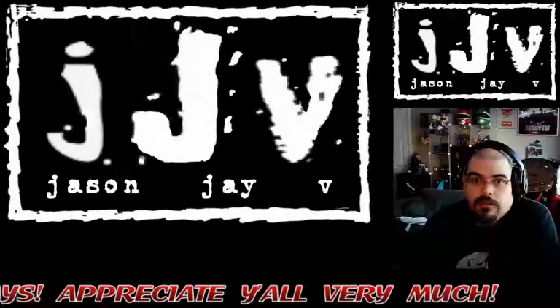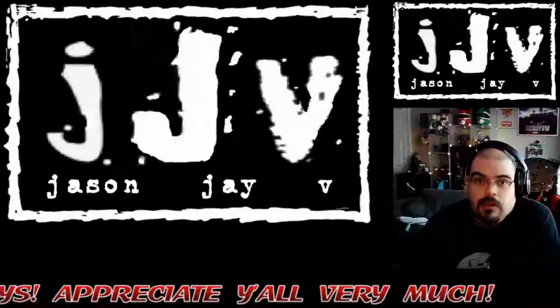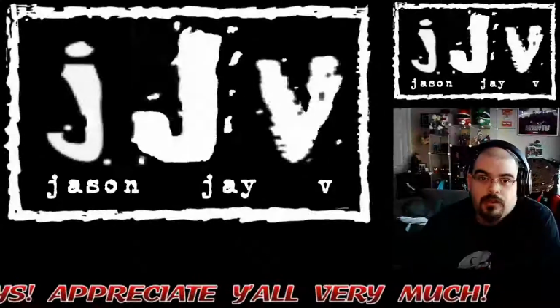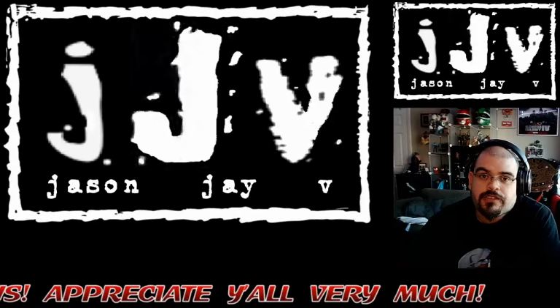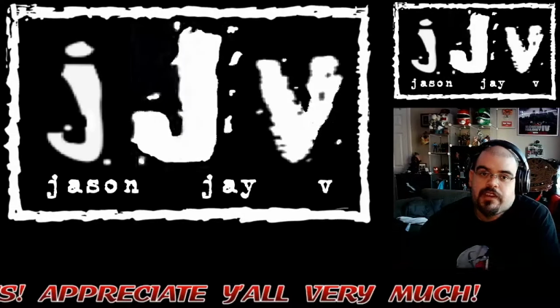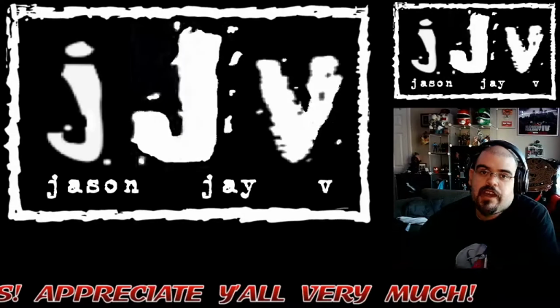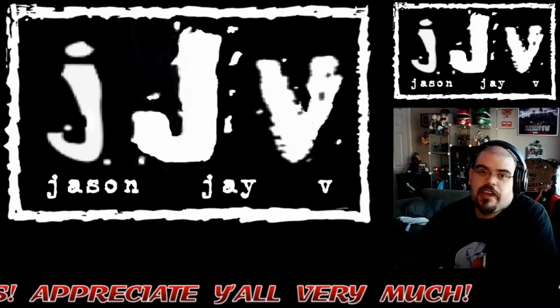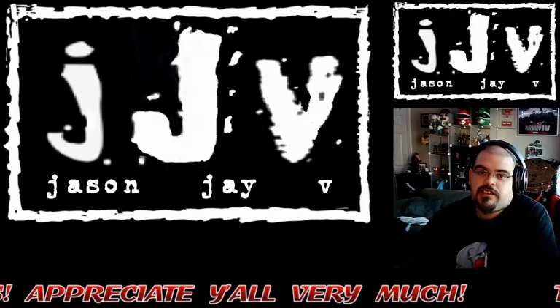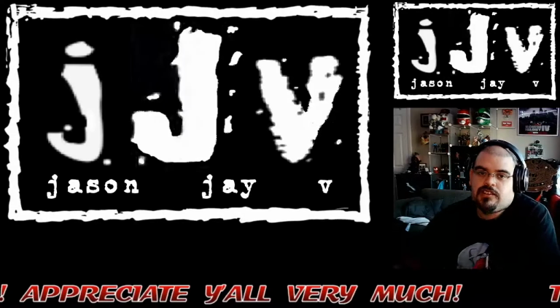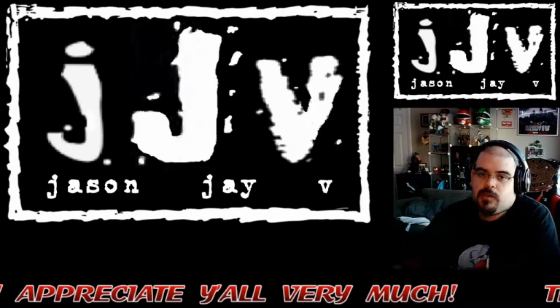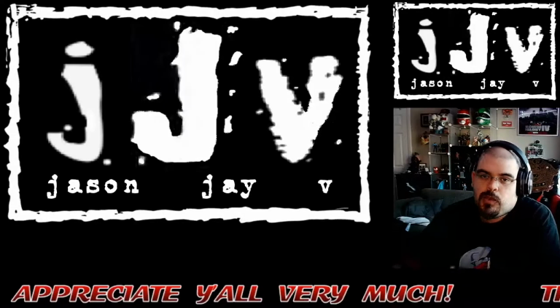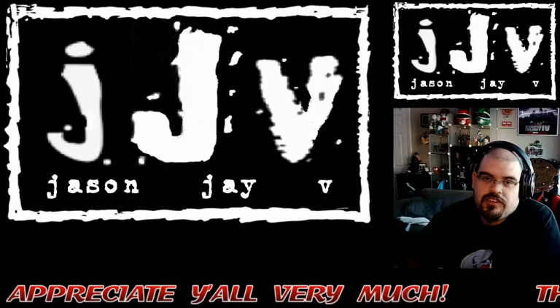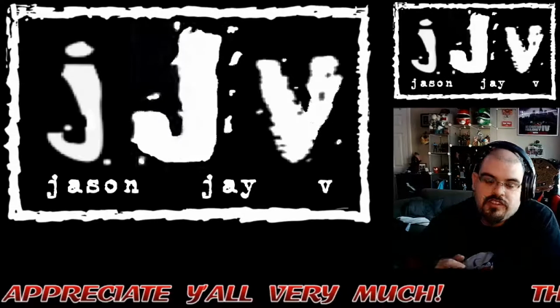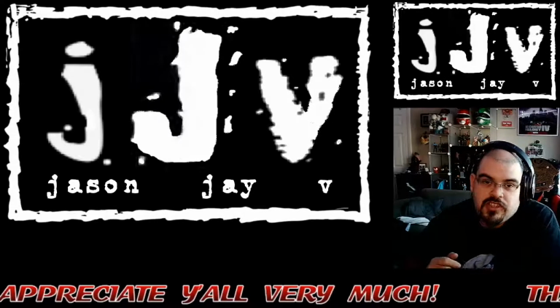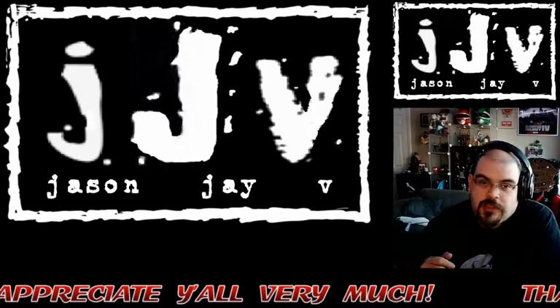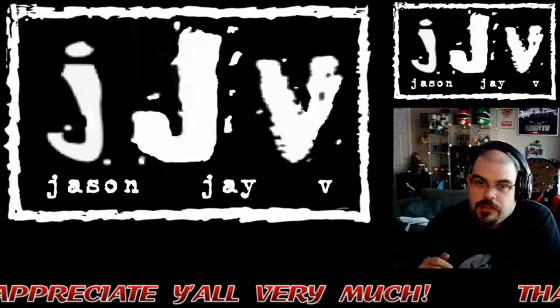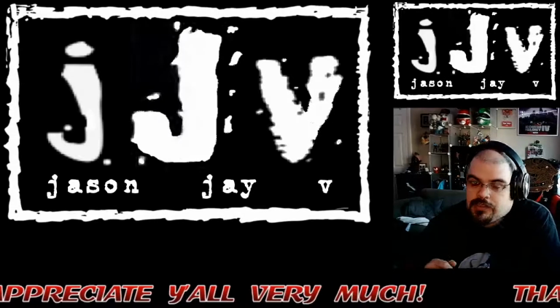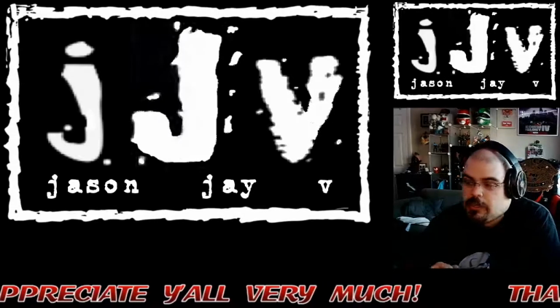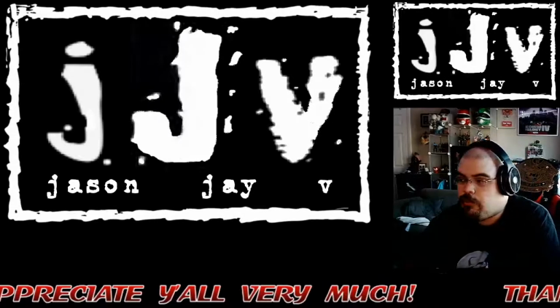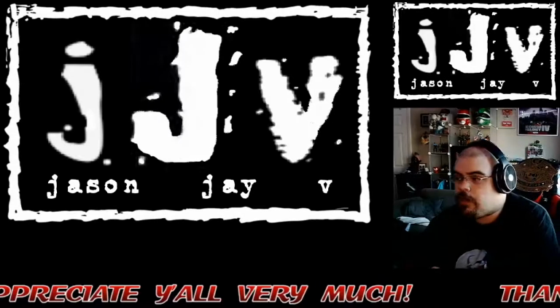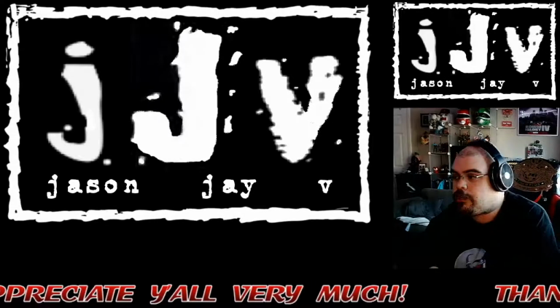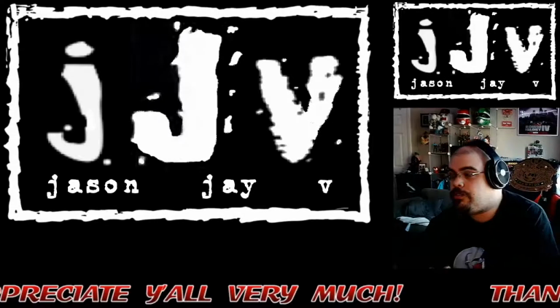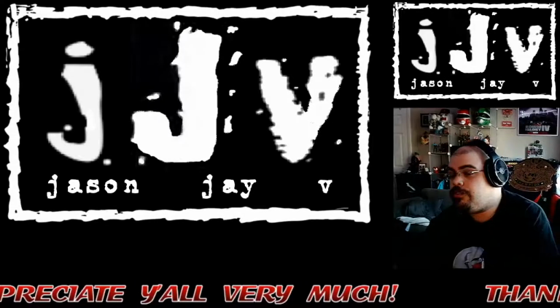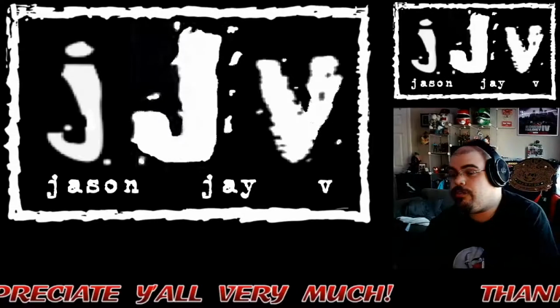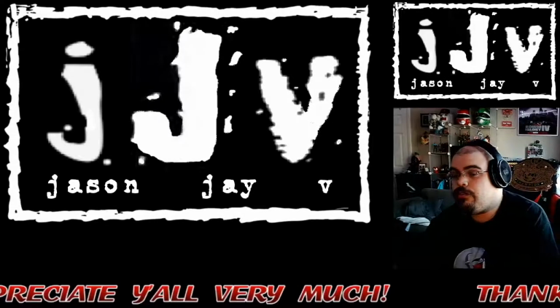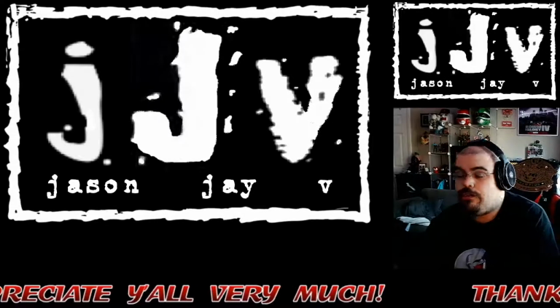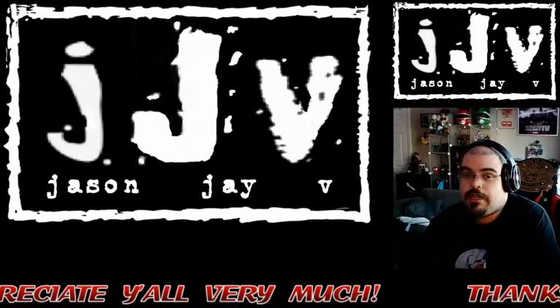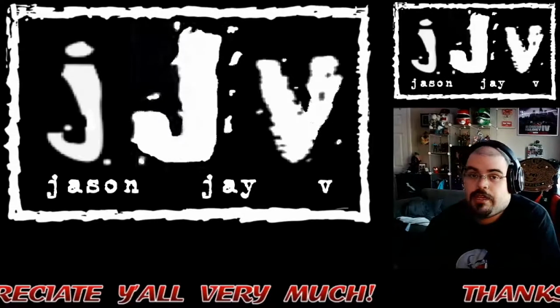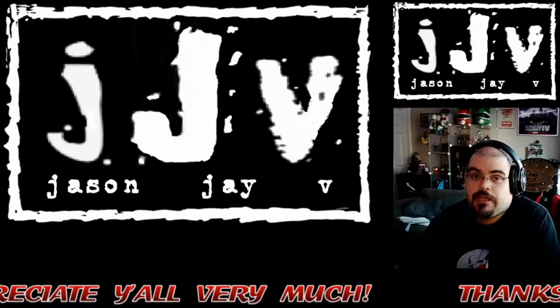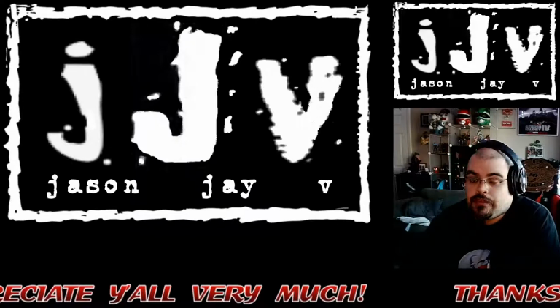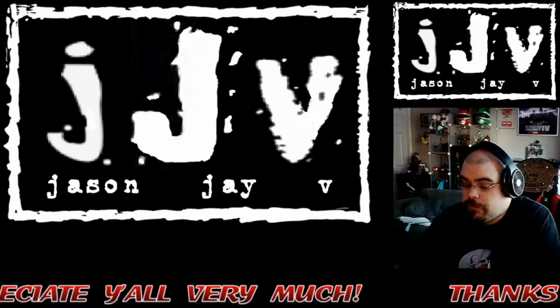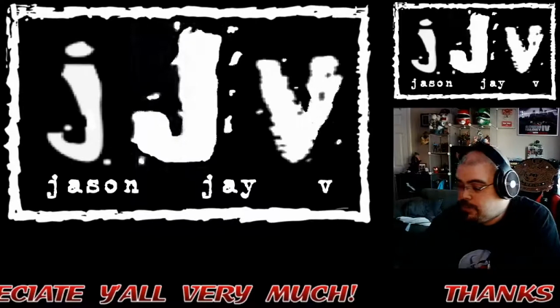Yo, what's good guys? It is your boy Jason JV saying welcome to another video.